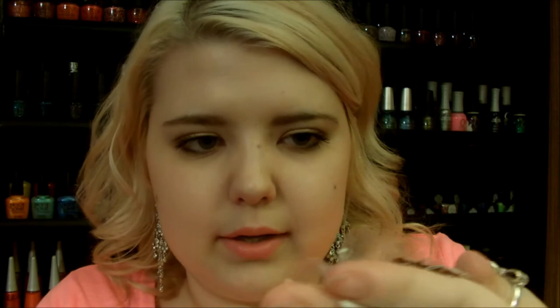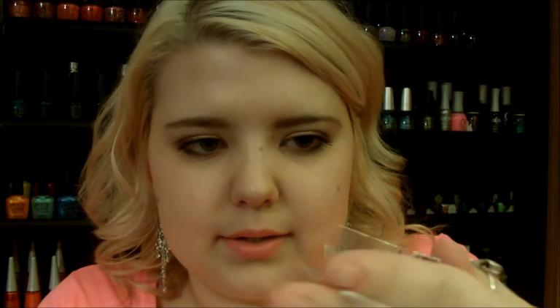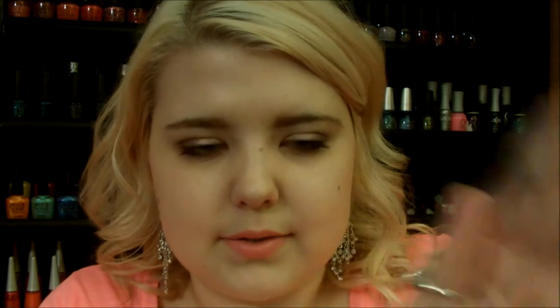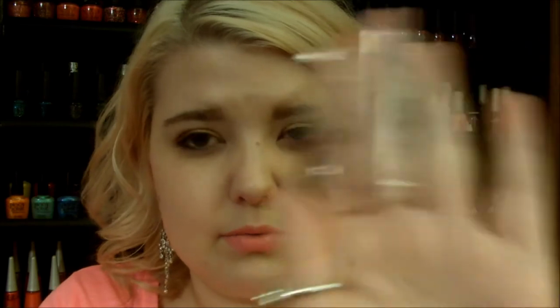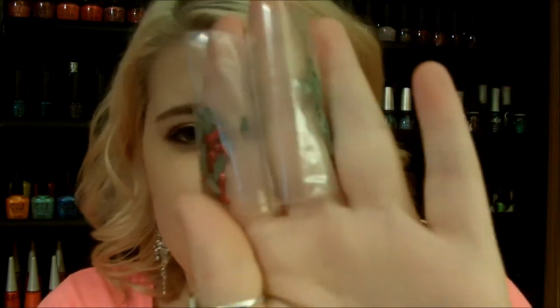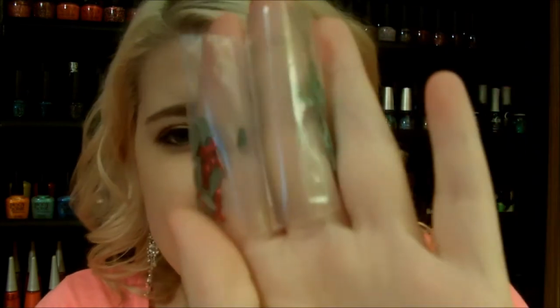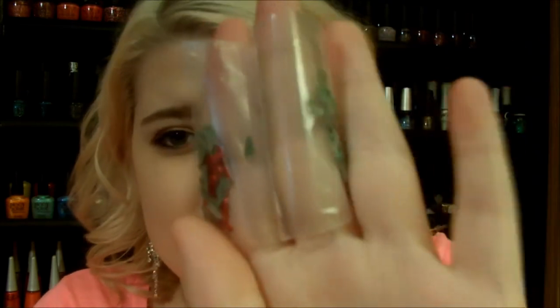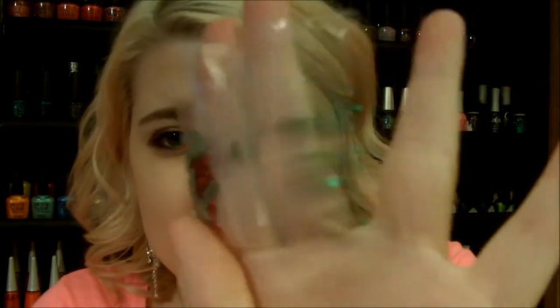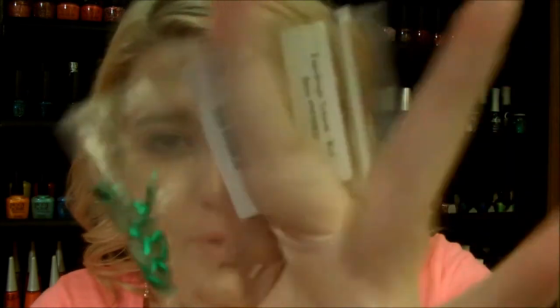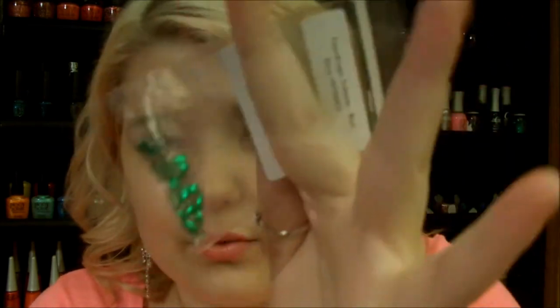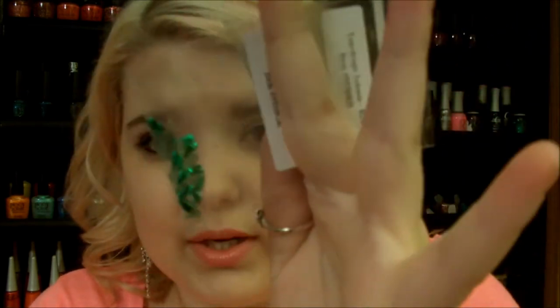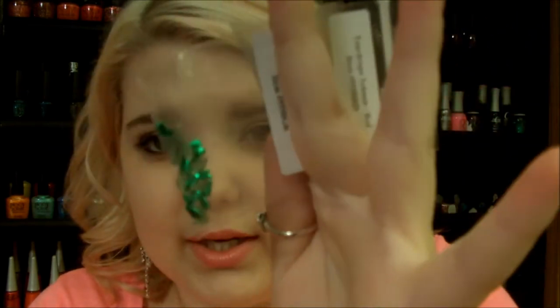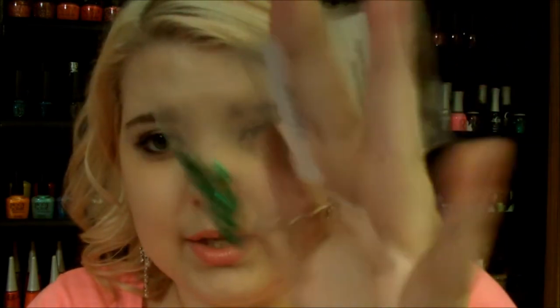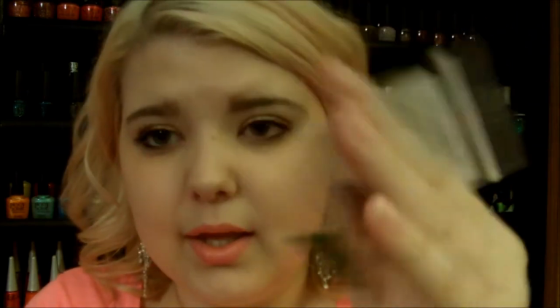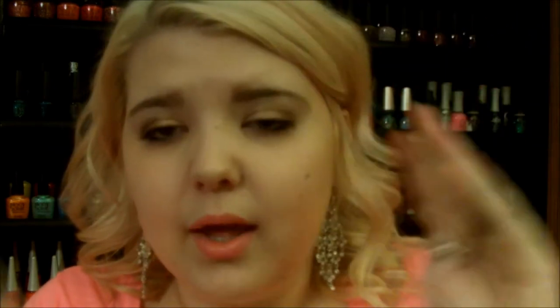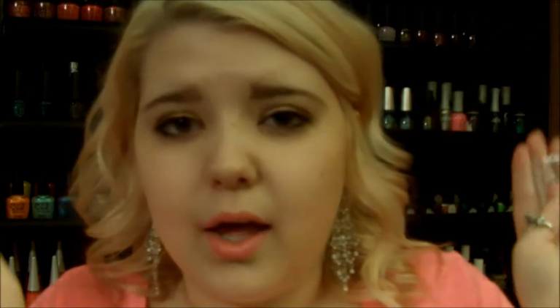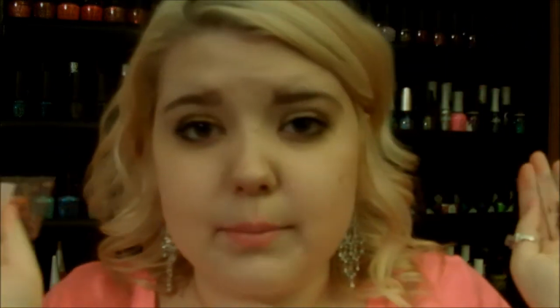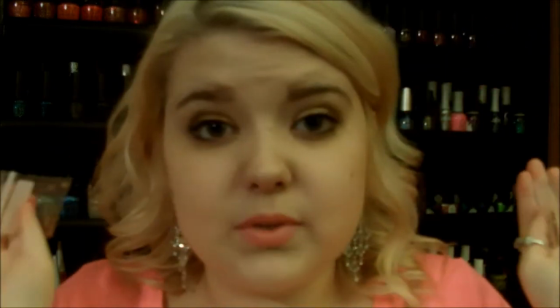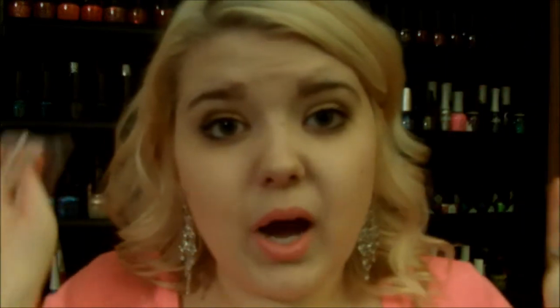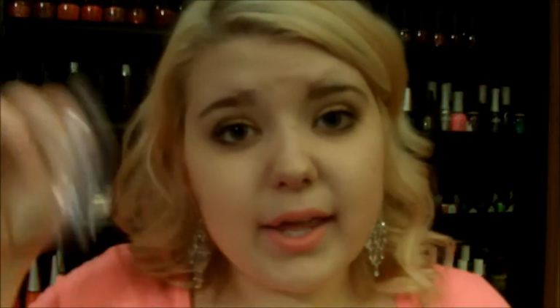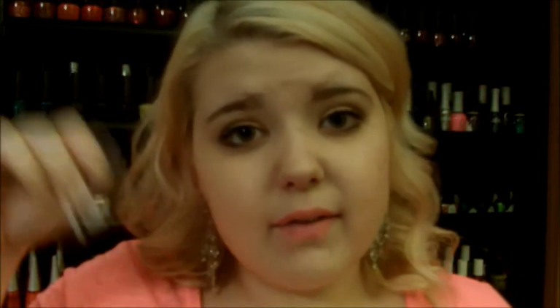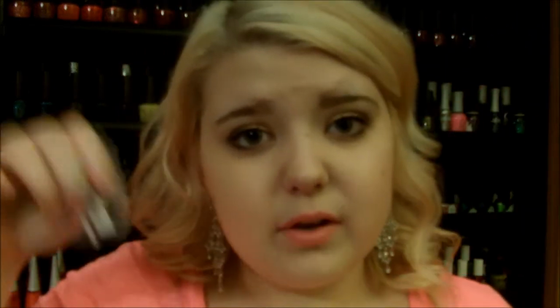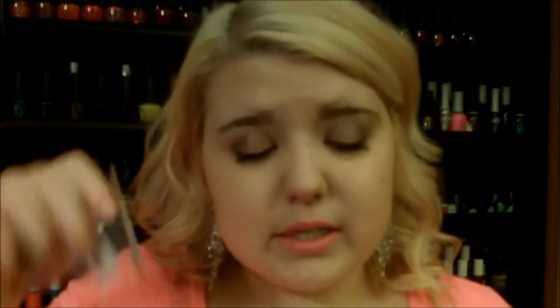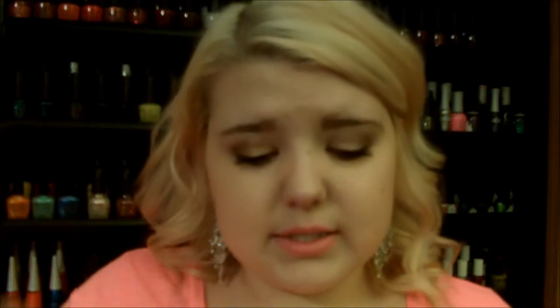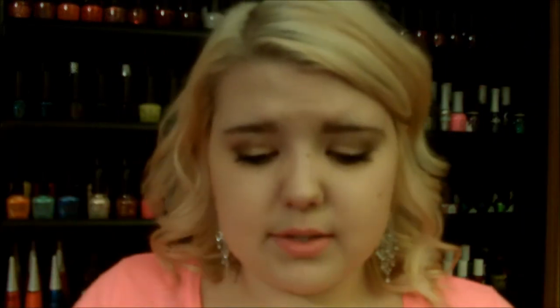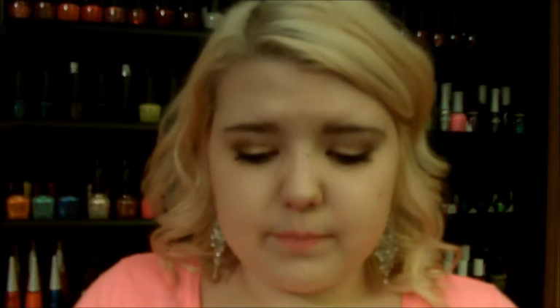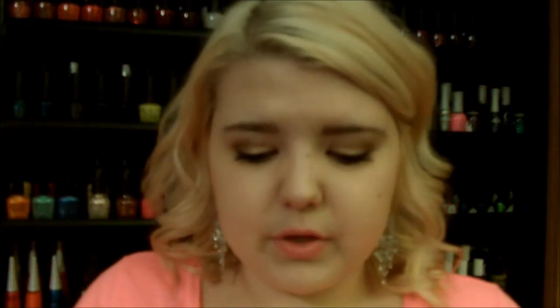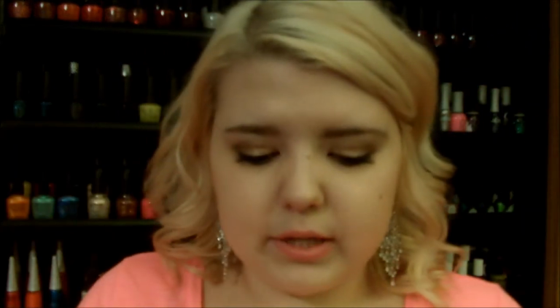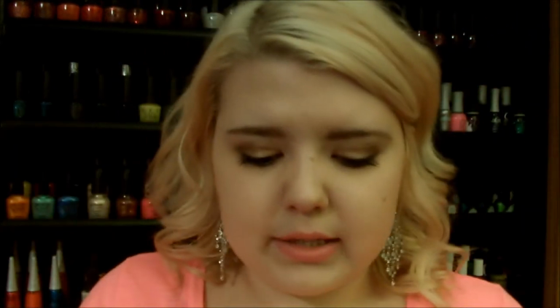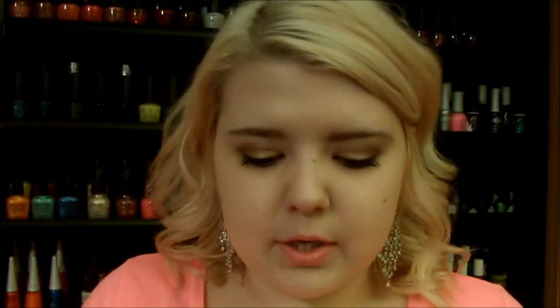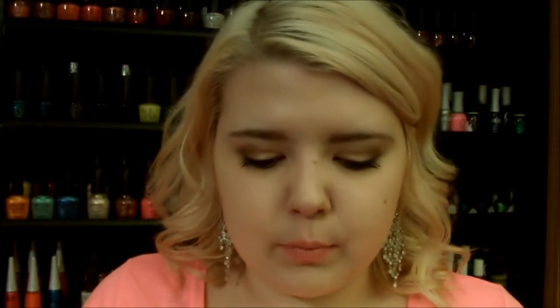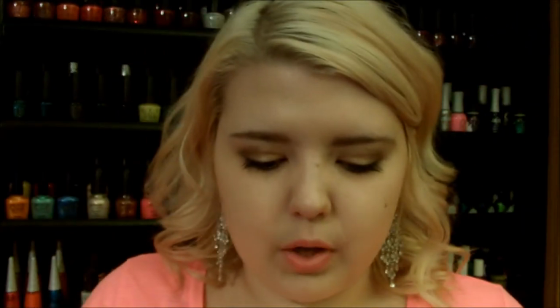They have literally every color. I've got them here — I think this is red, there's a green. I'll have their link down below.